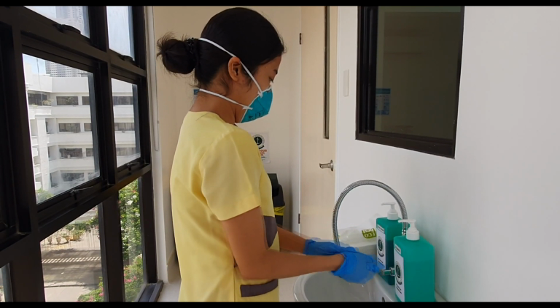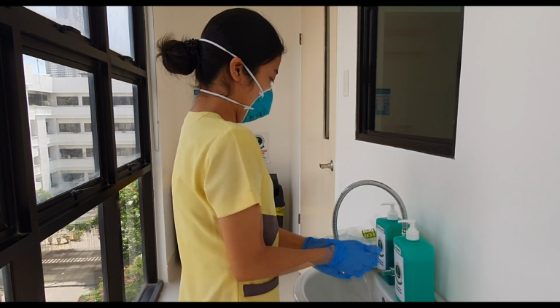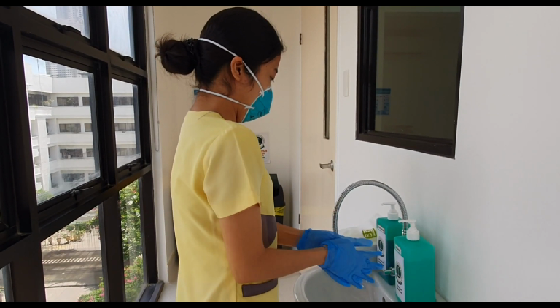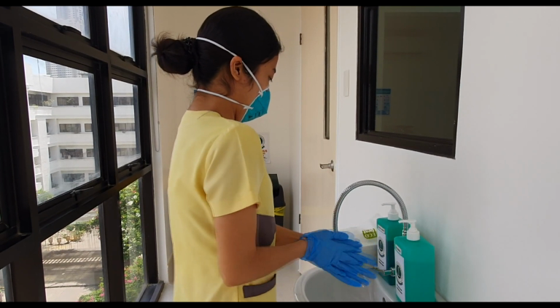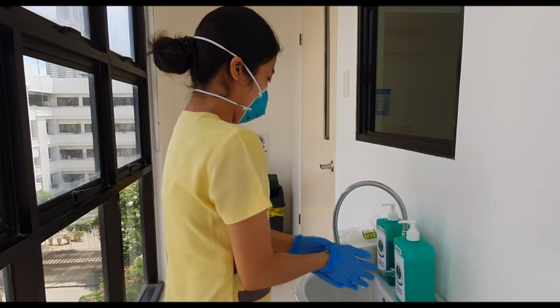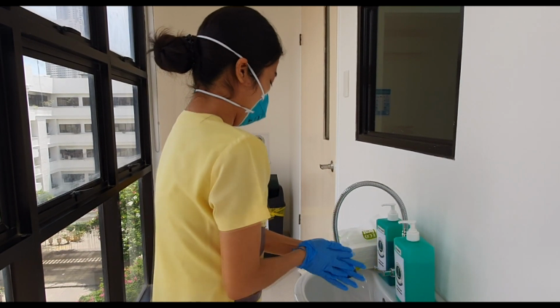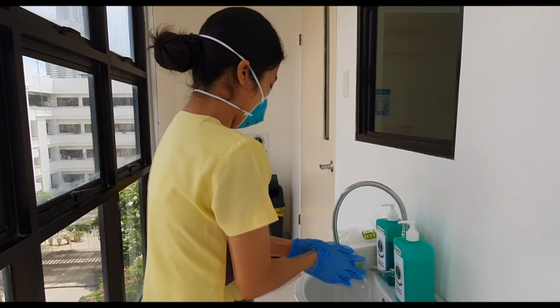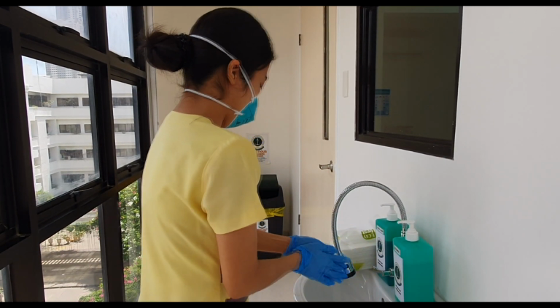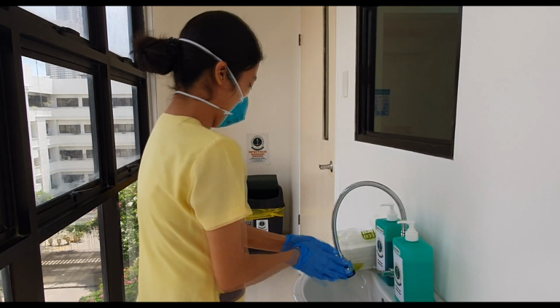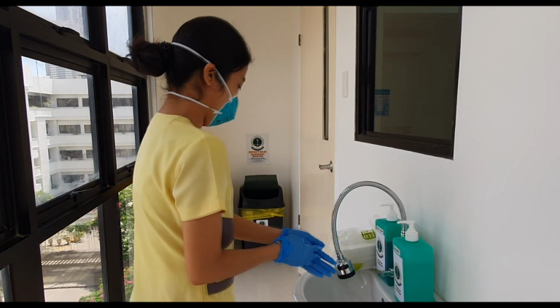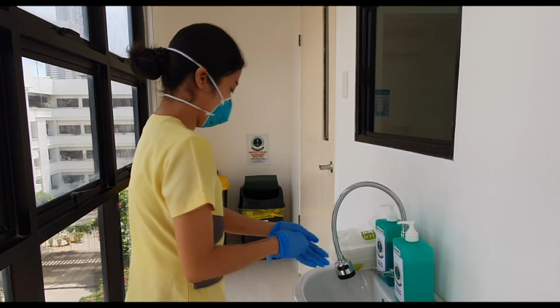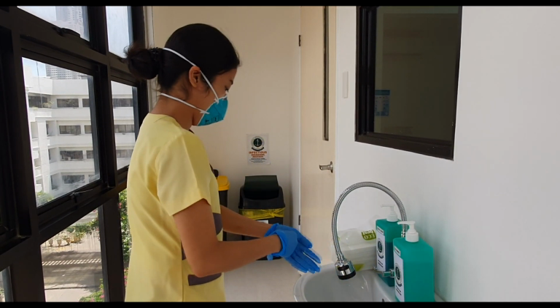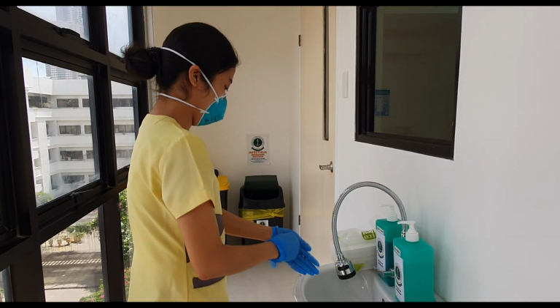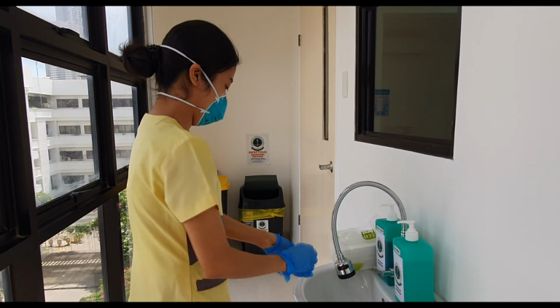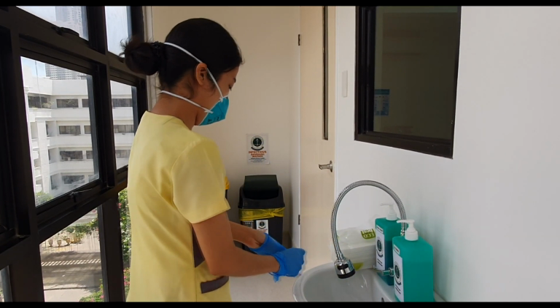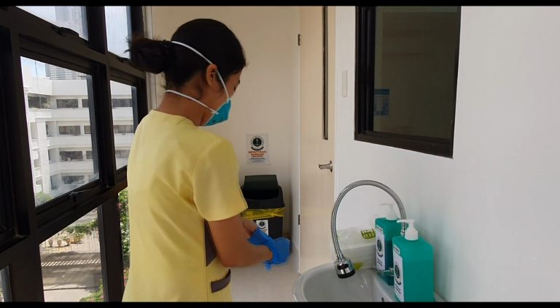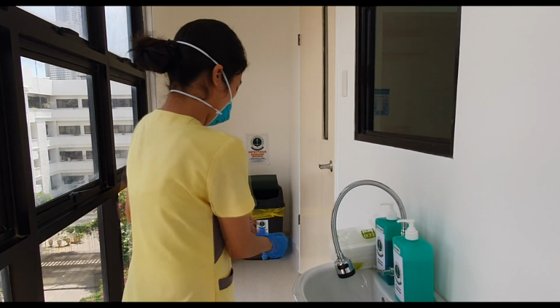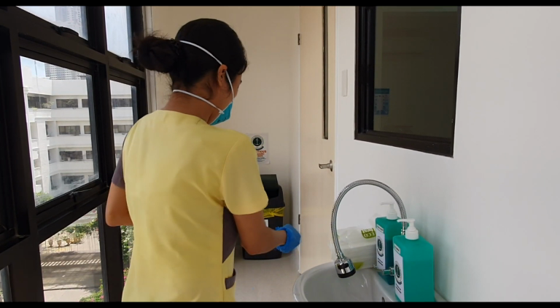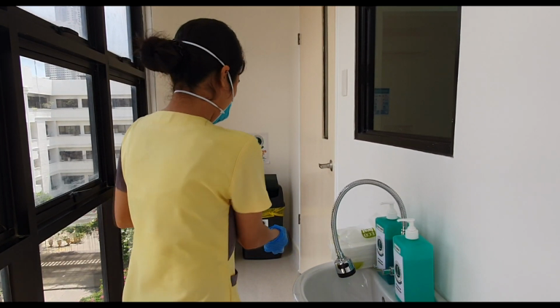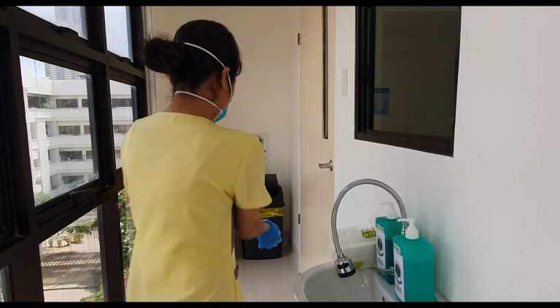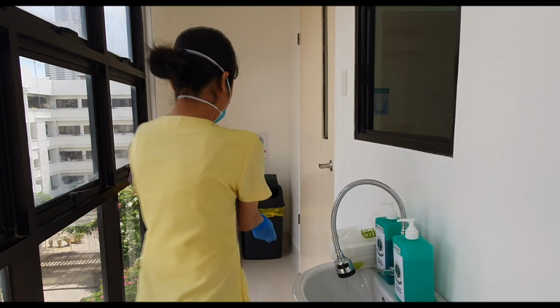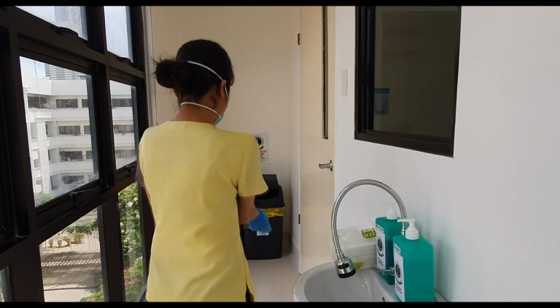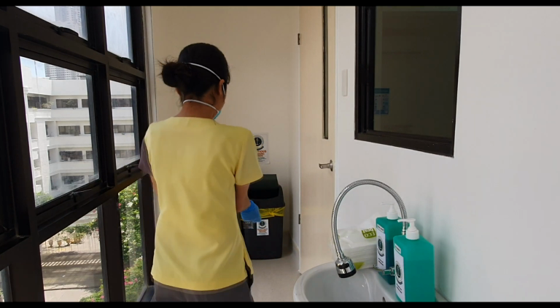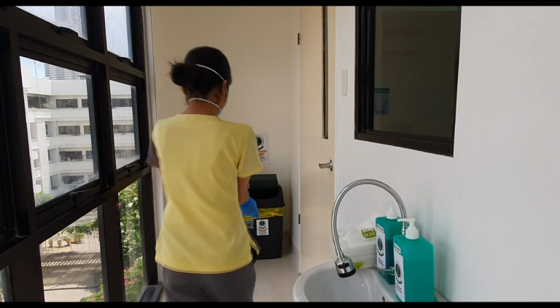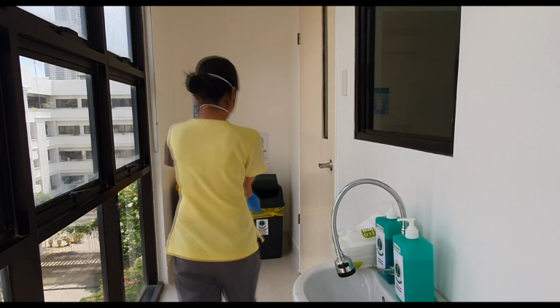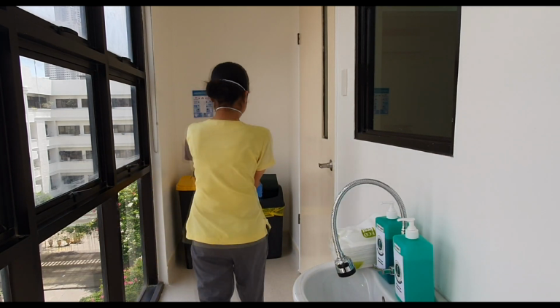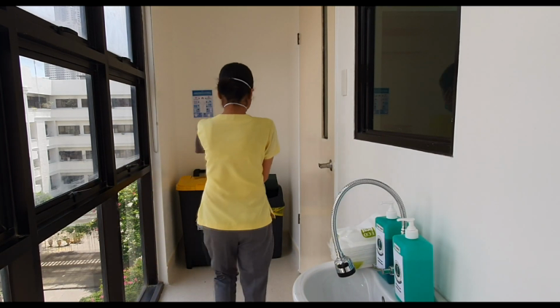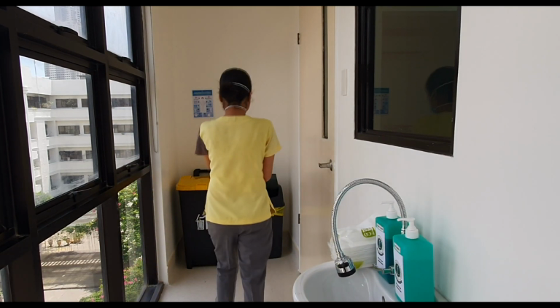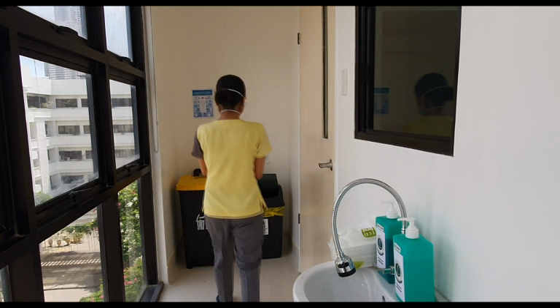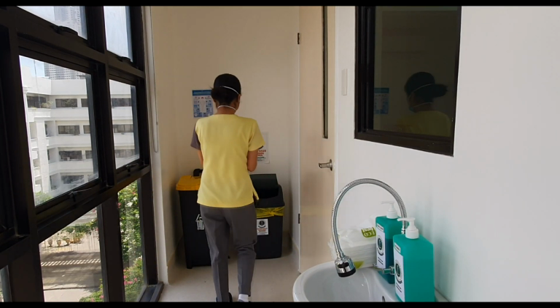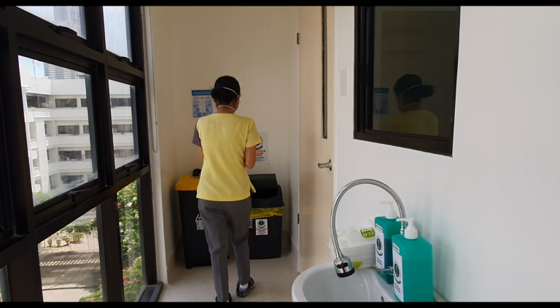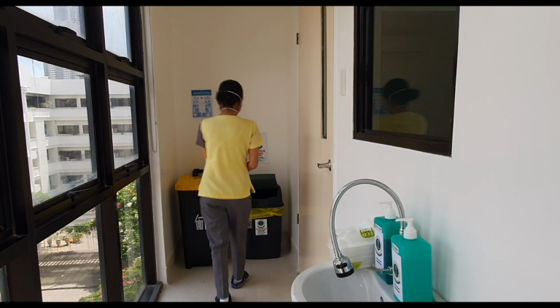Thank you so much for the short journey that you took with us around our new molecular laboratory. We hope that you were all fascinated by our new facility and equipment. Thank you and God bless.